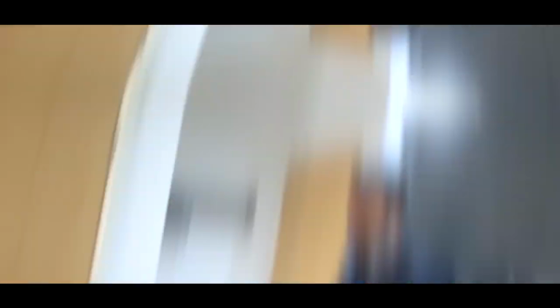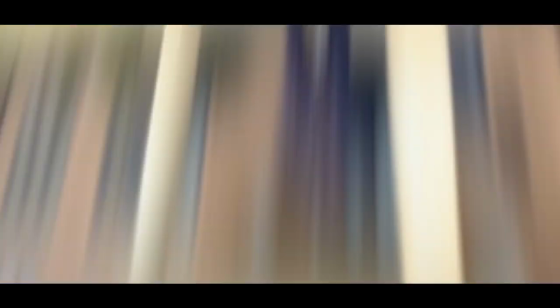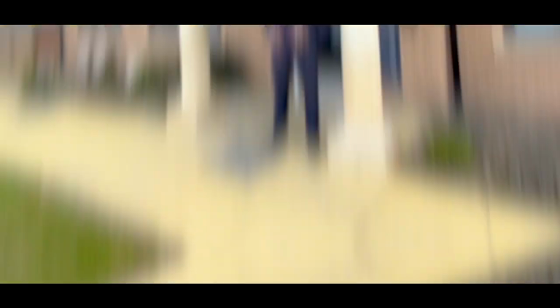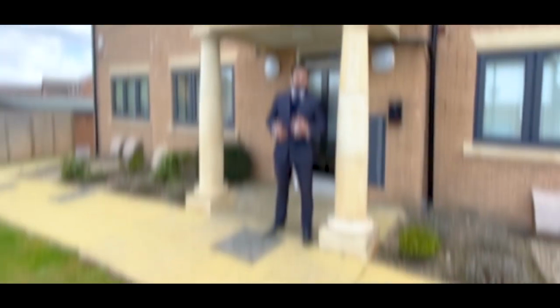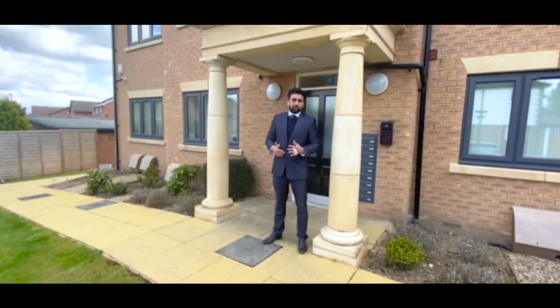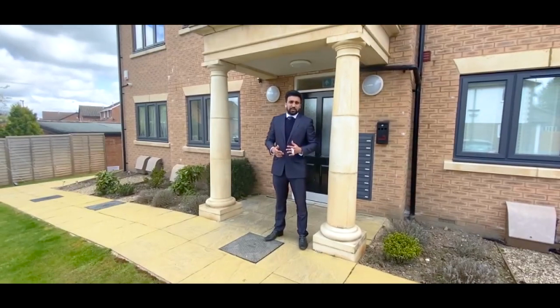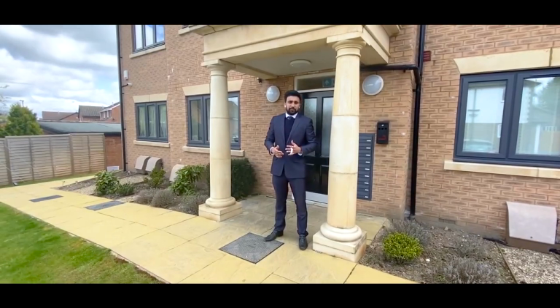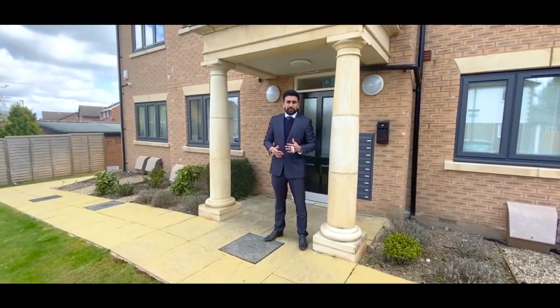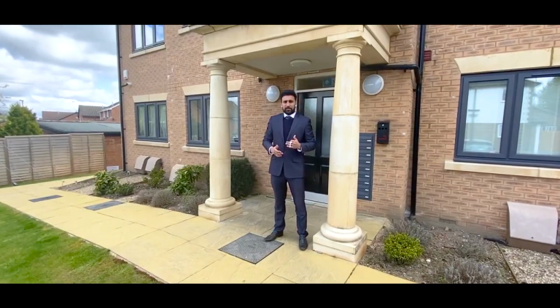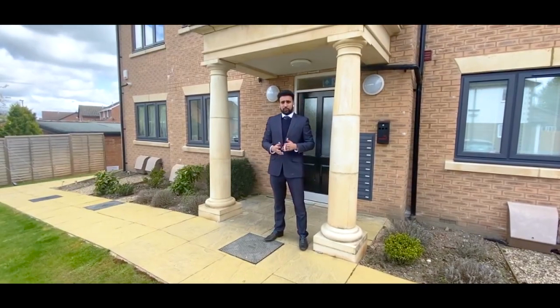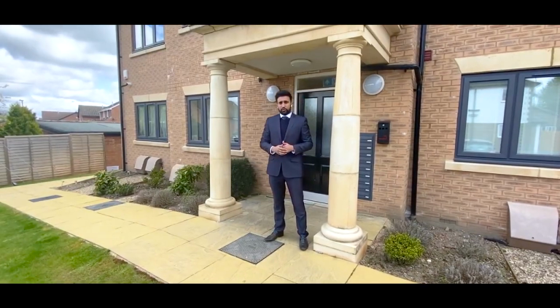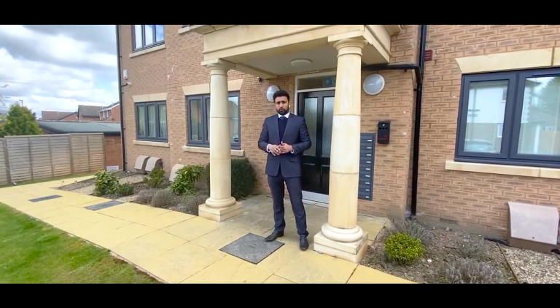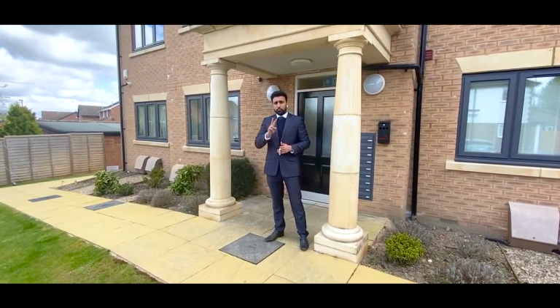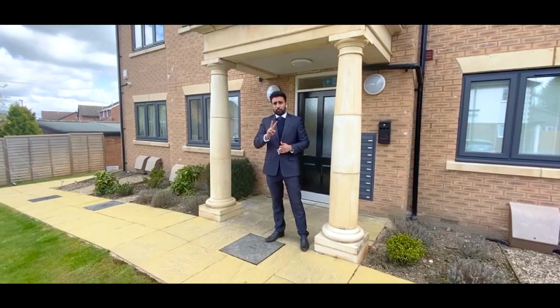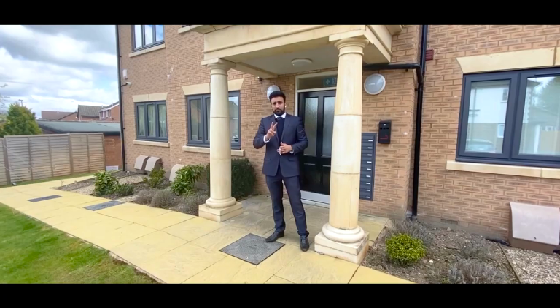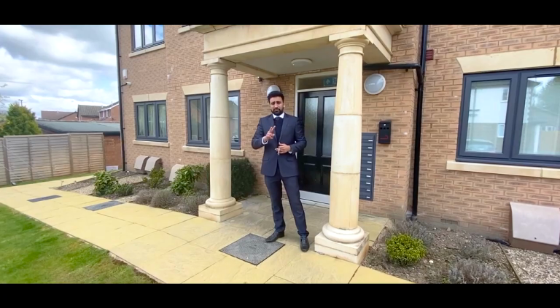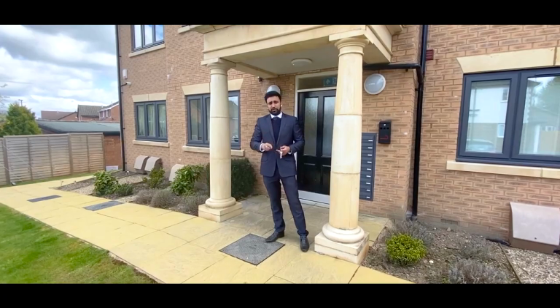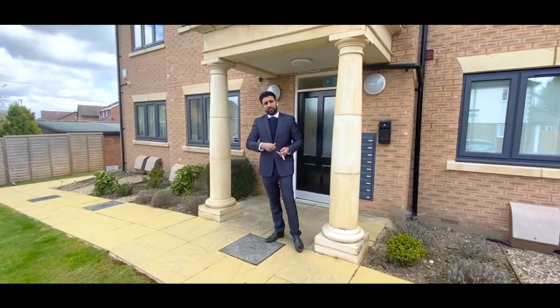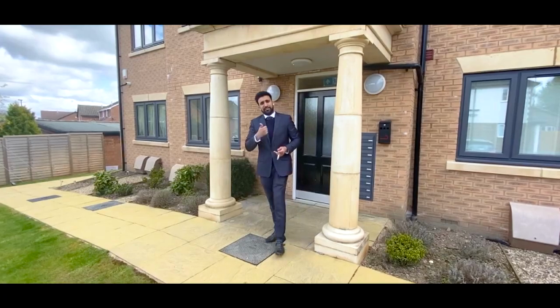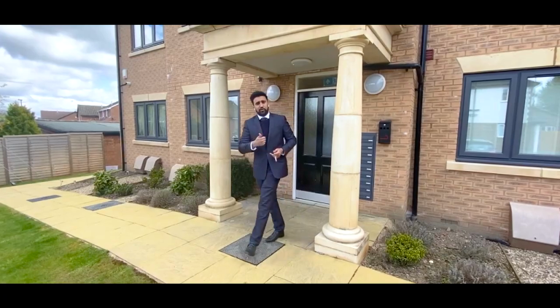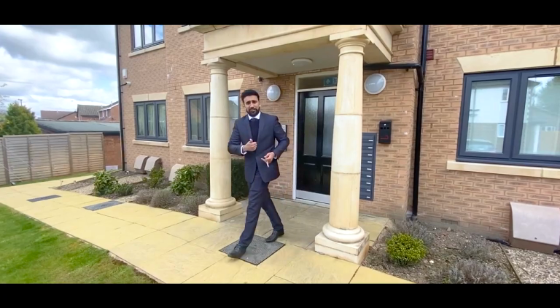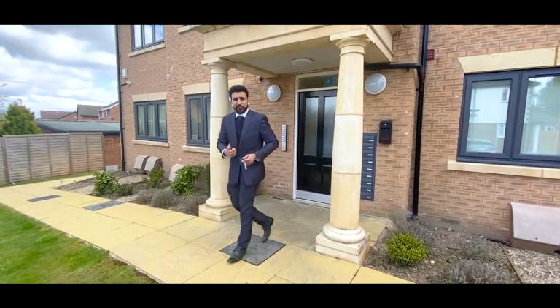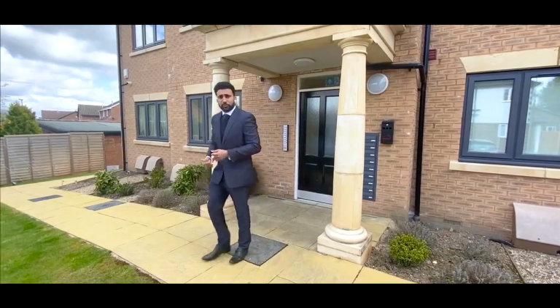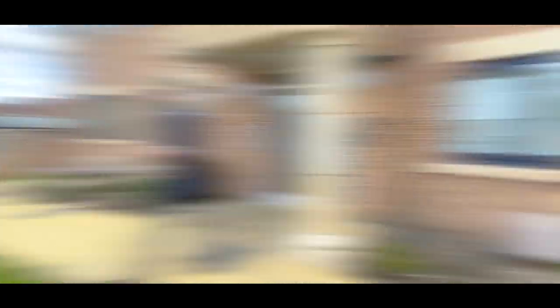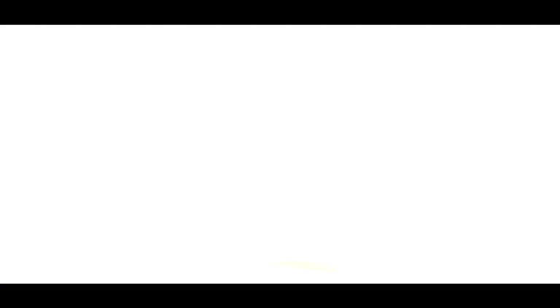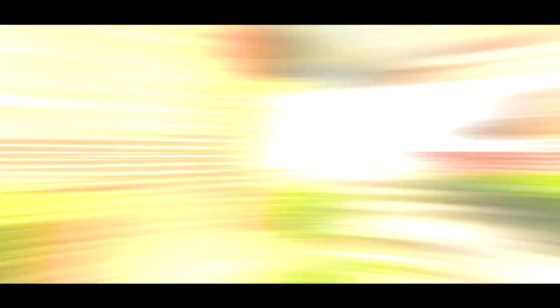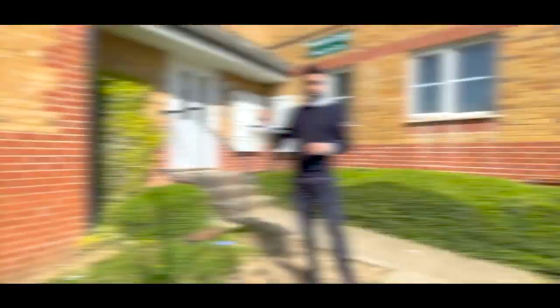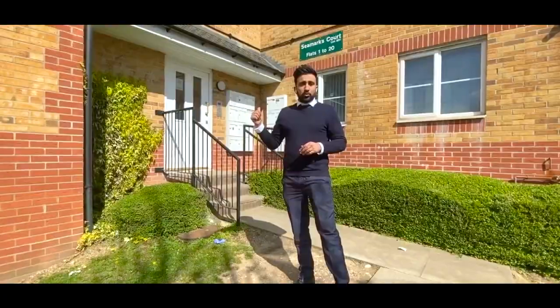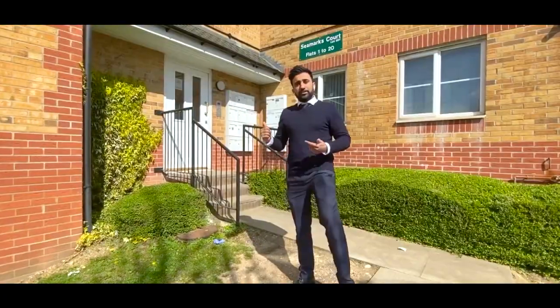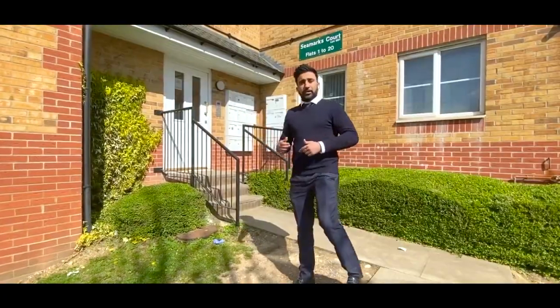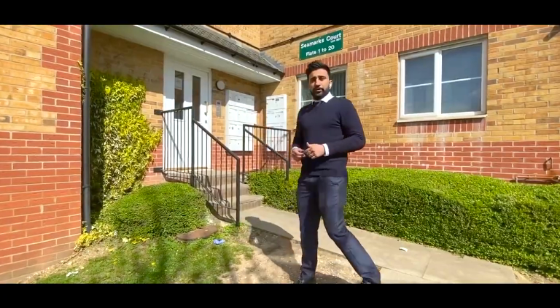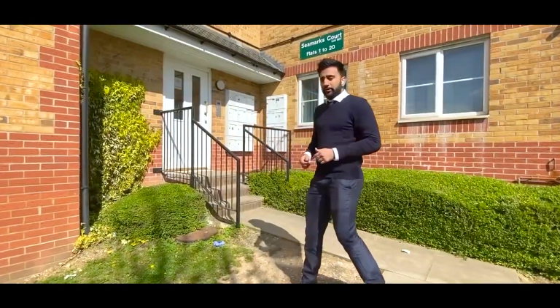Let's keep it short and snappy — I want to show you two more properties, so let's head on to the next one. Come on, let's get on in.